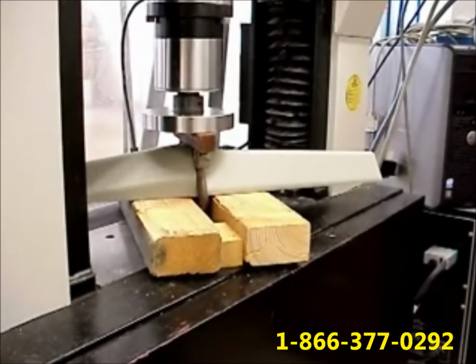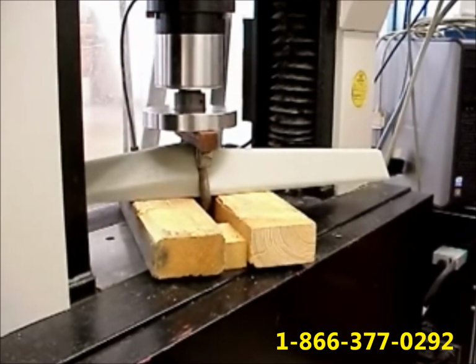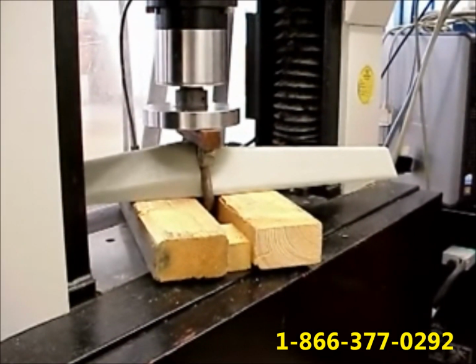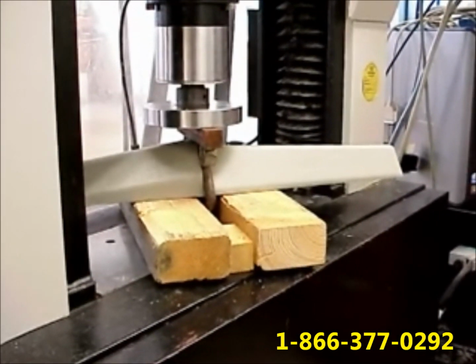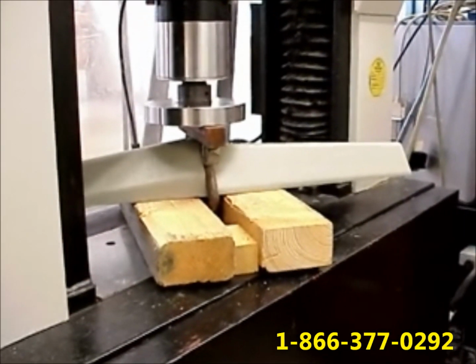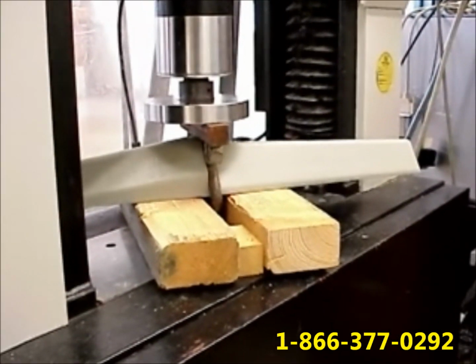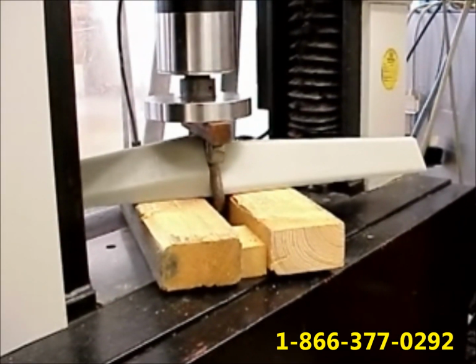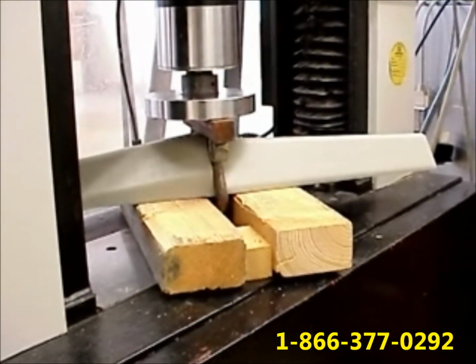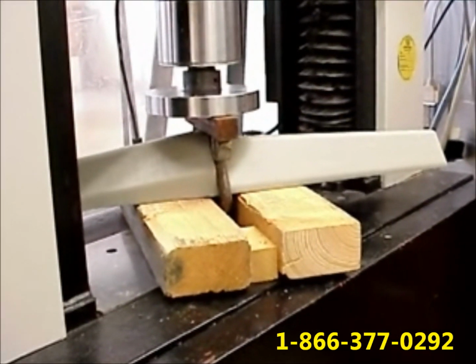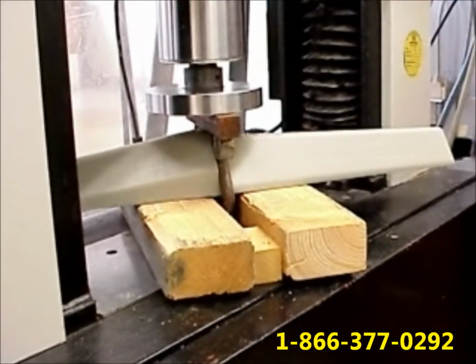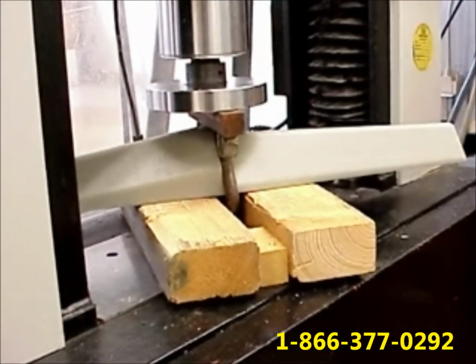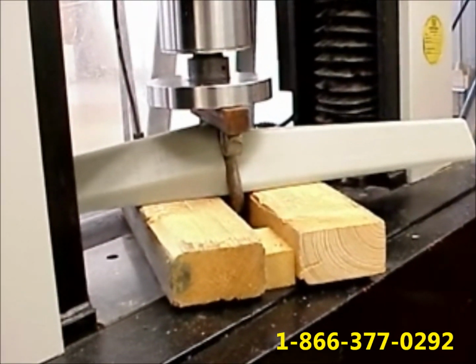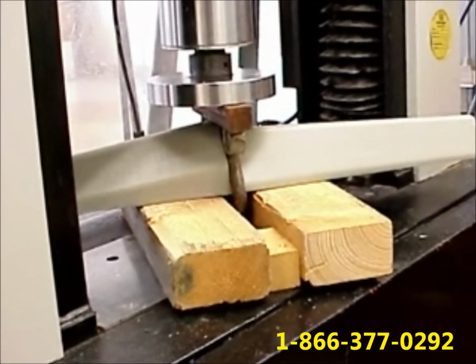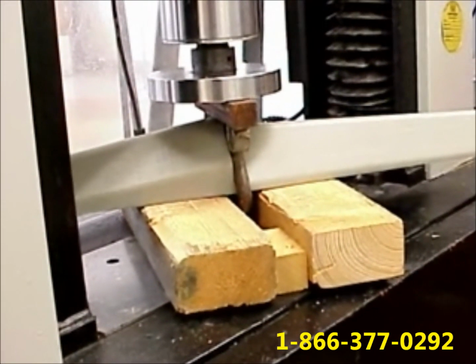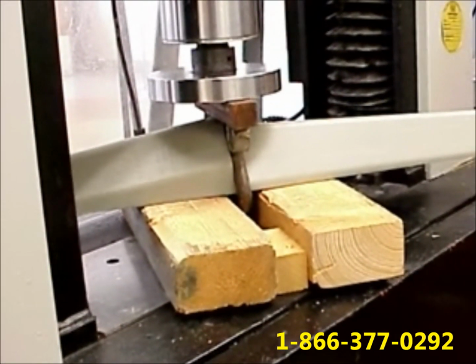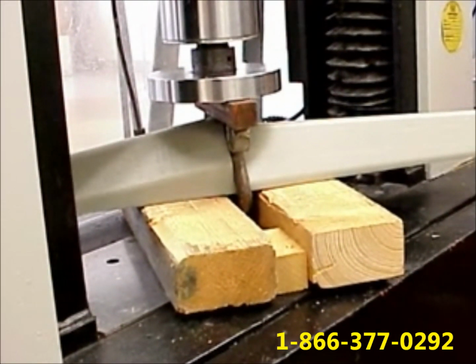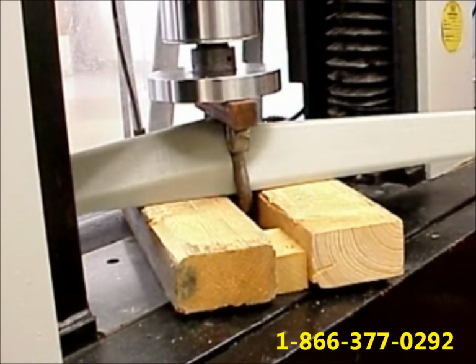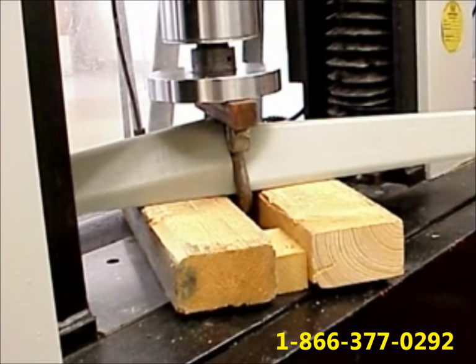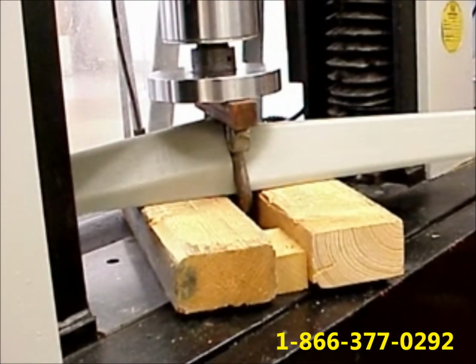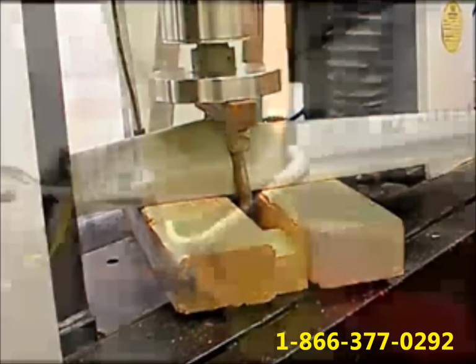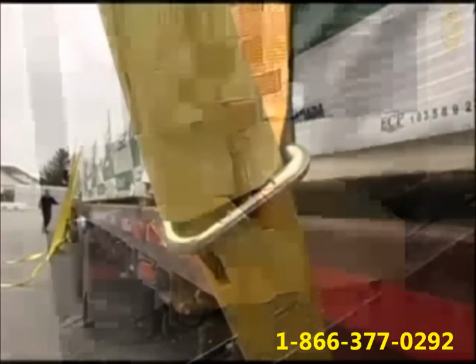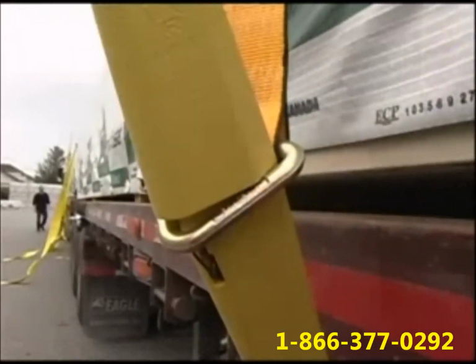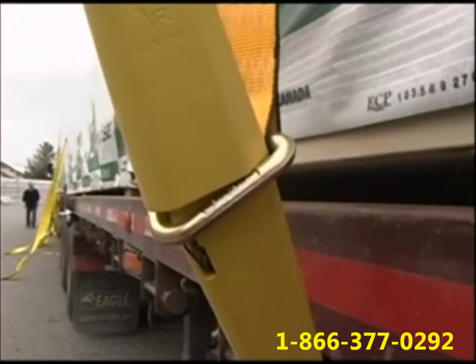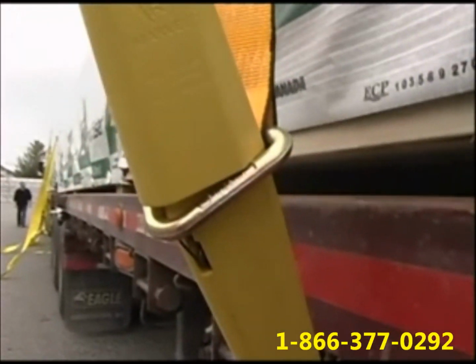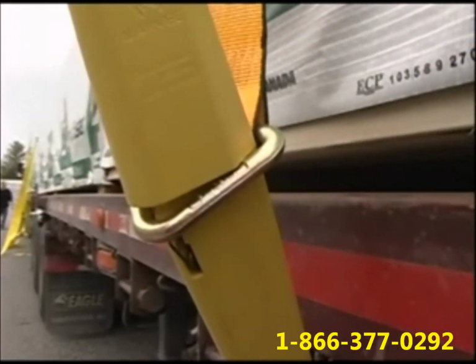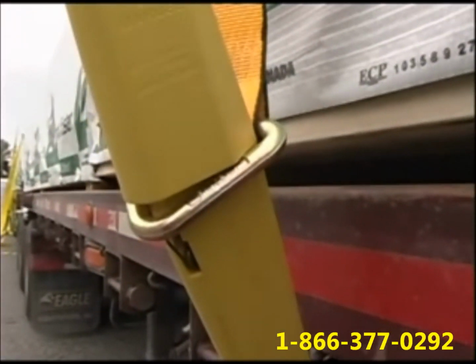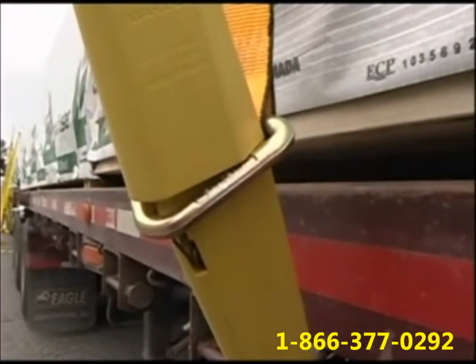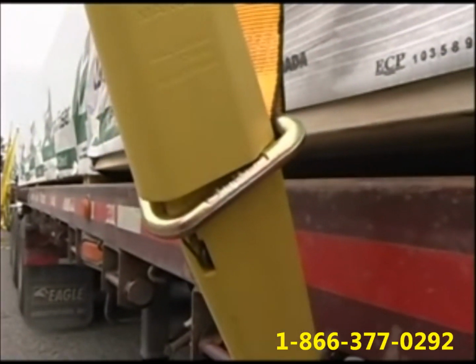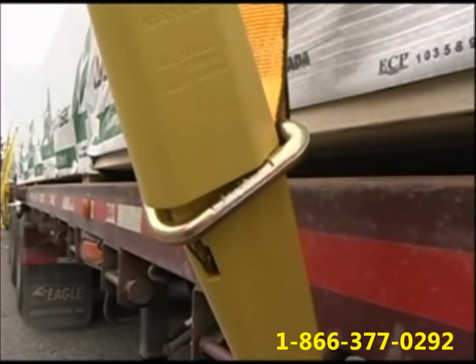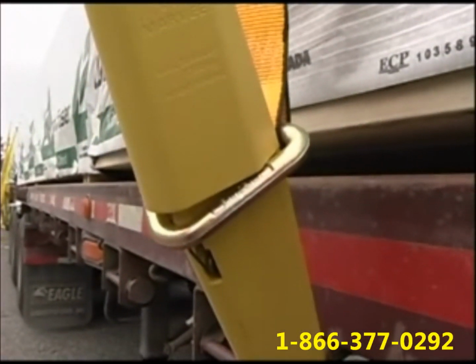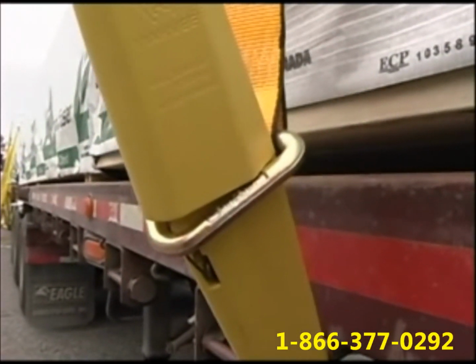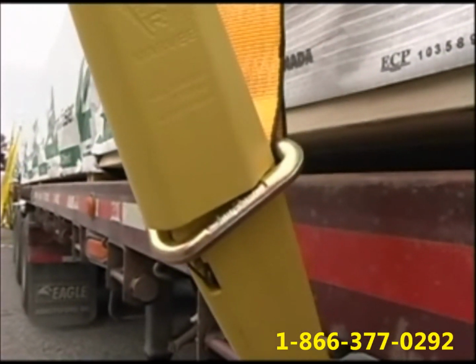Independent lab tests have confirmed that the working load limit for the MARVI is 5,600 pounds.